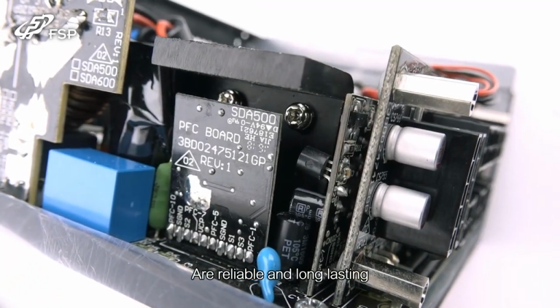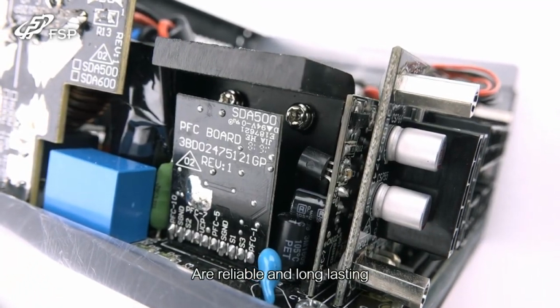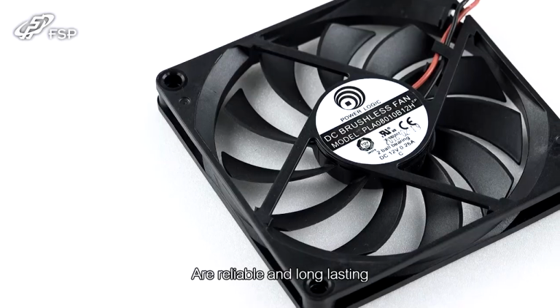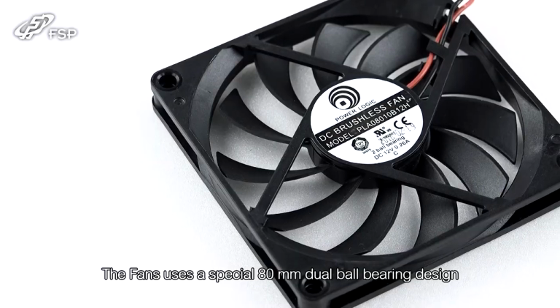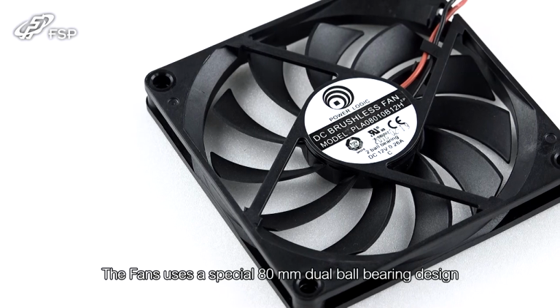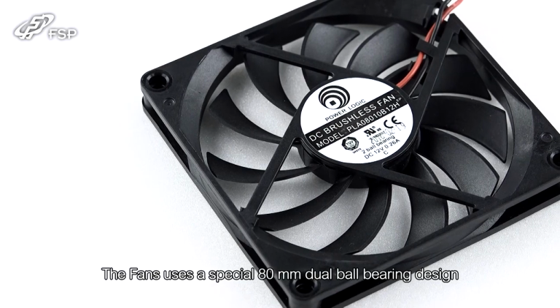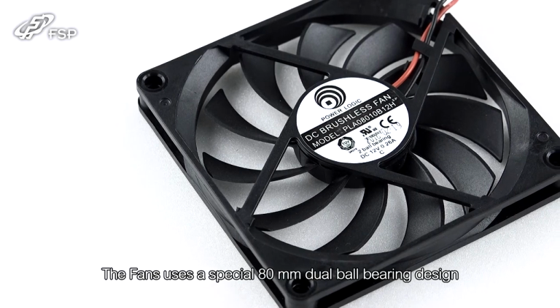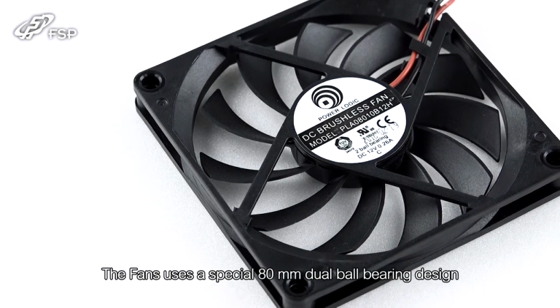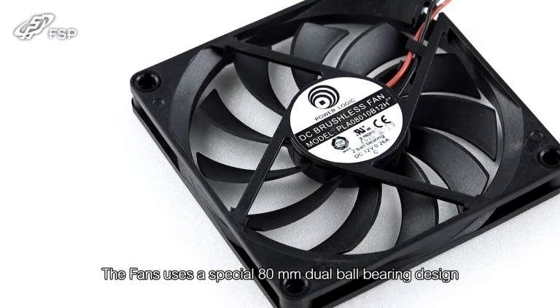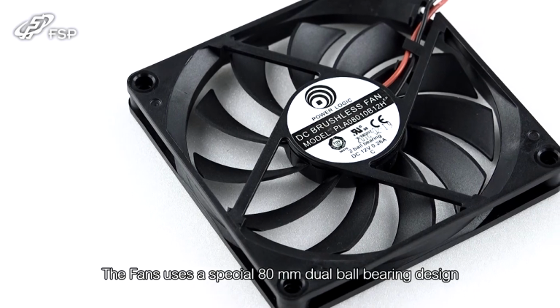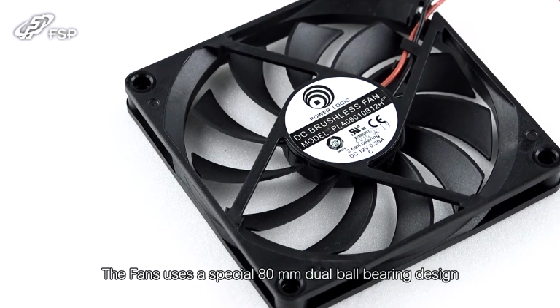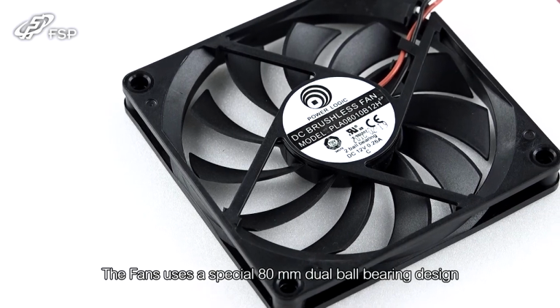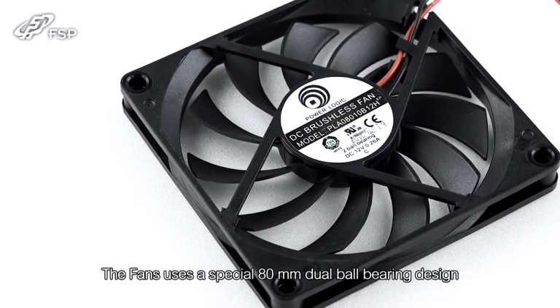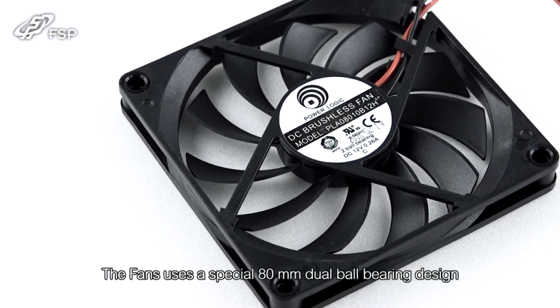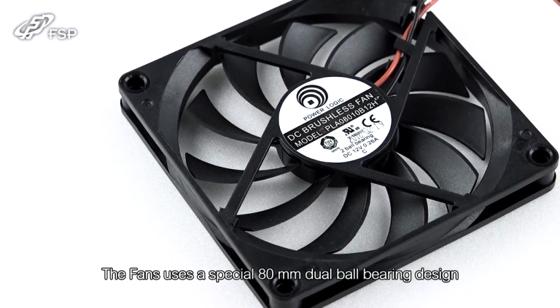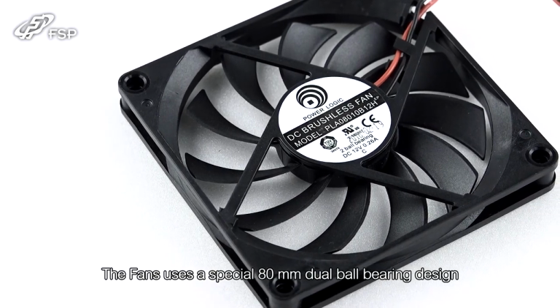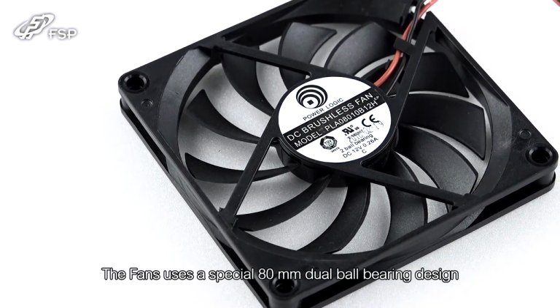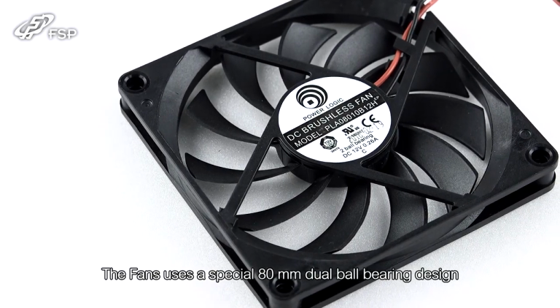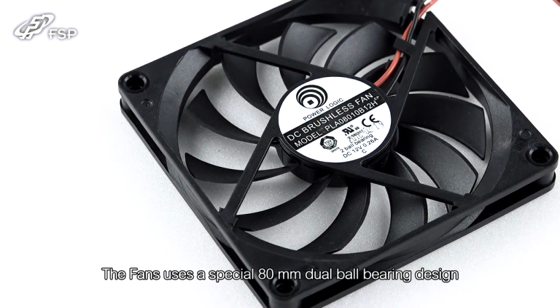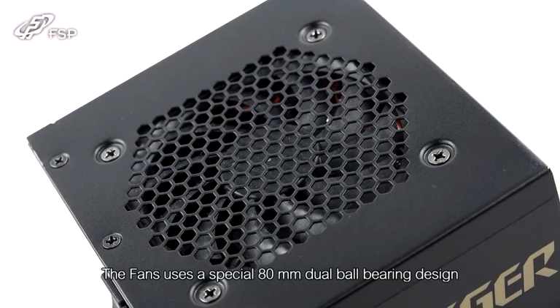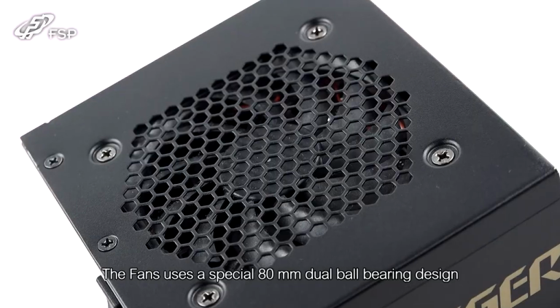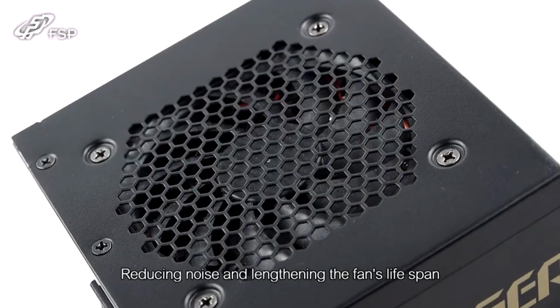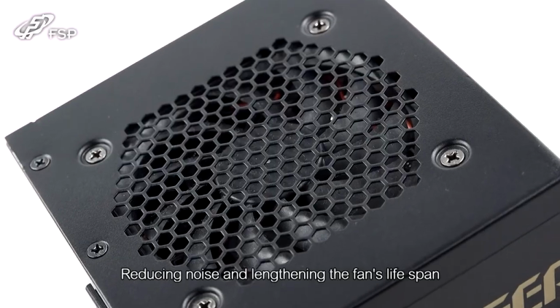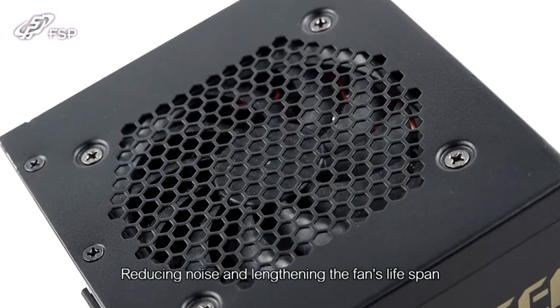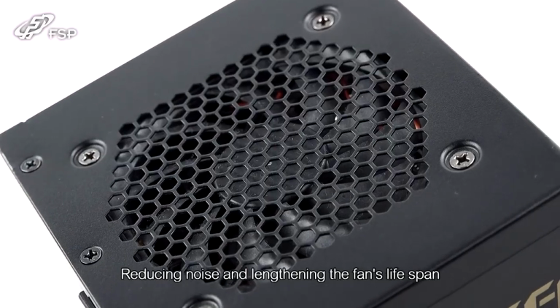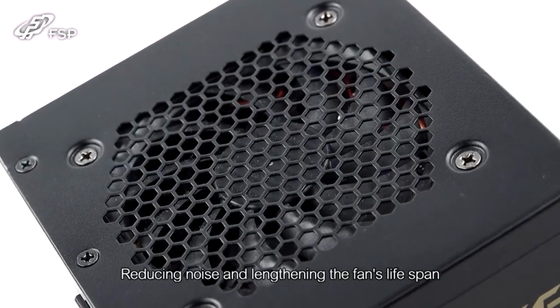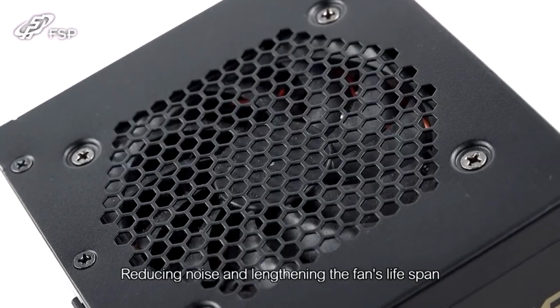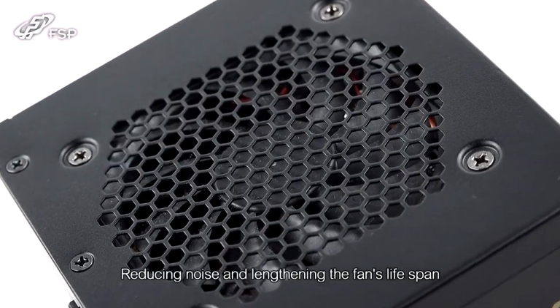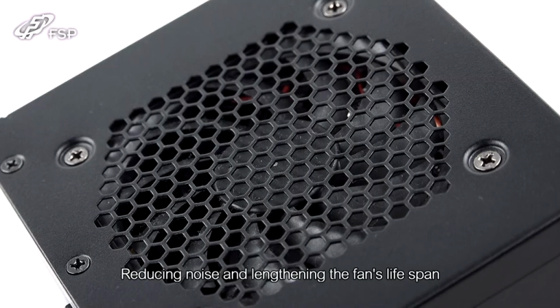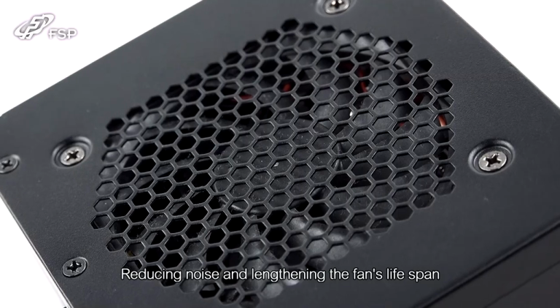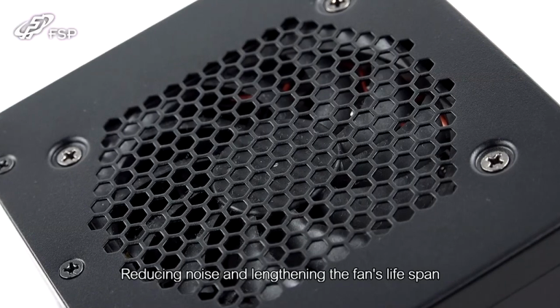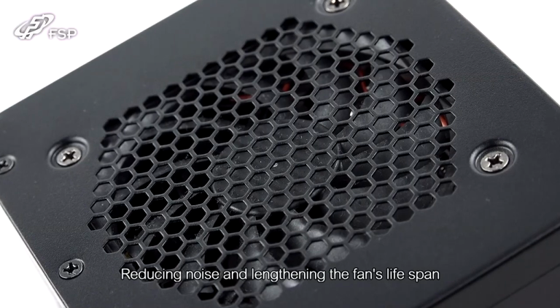The fan uses a special 80mm dual ball bearing design, reducing noise and lengthening the fan's lifespan.